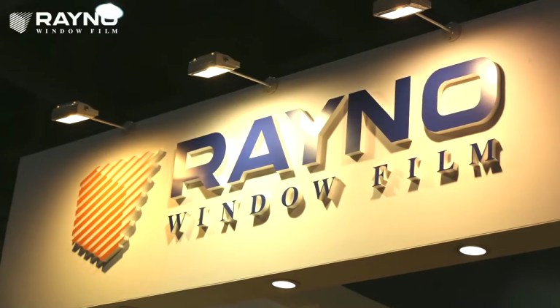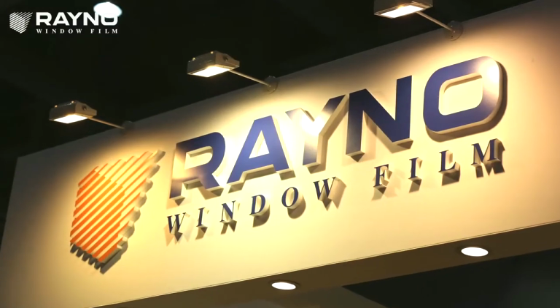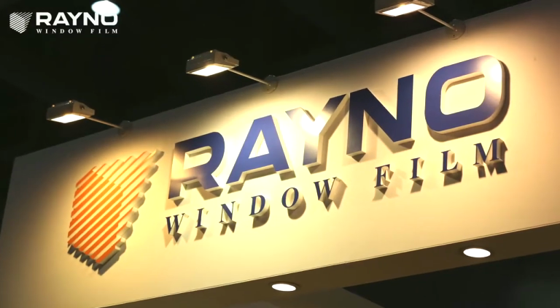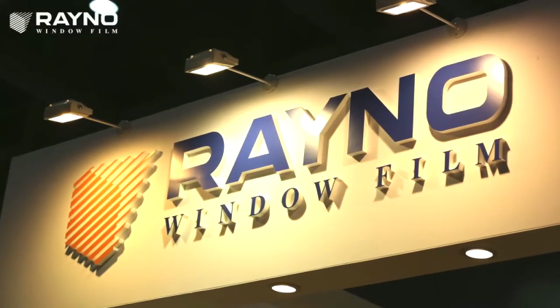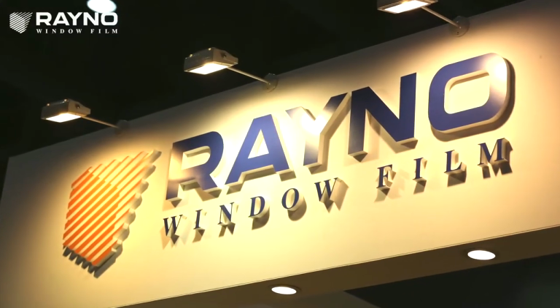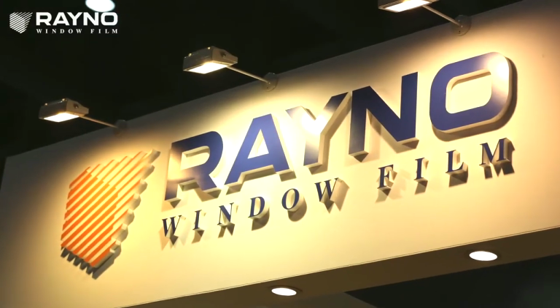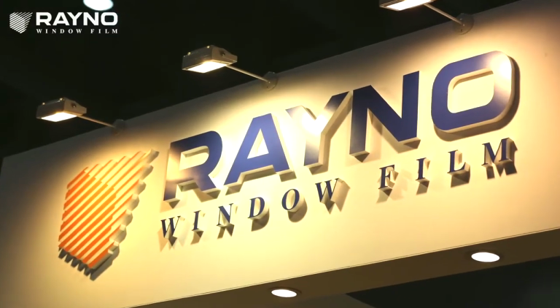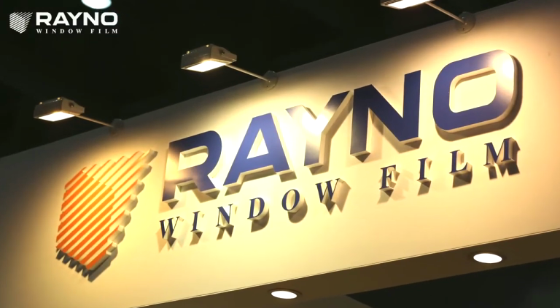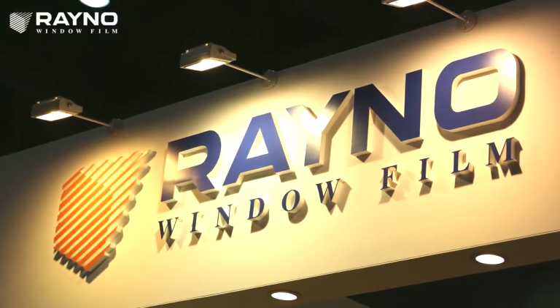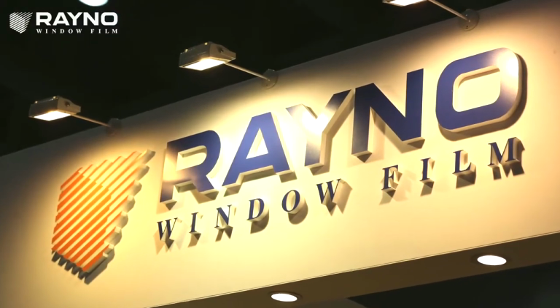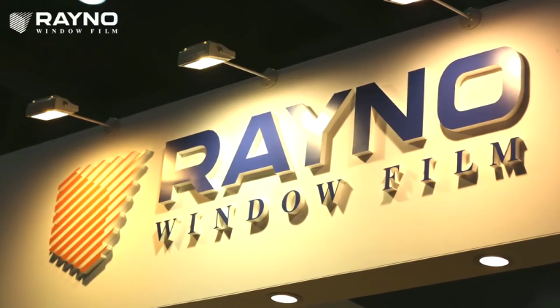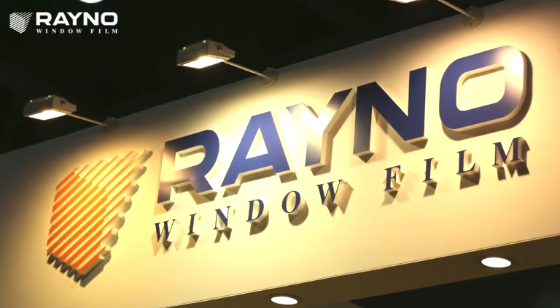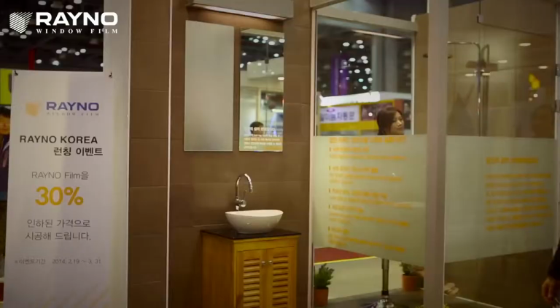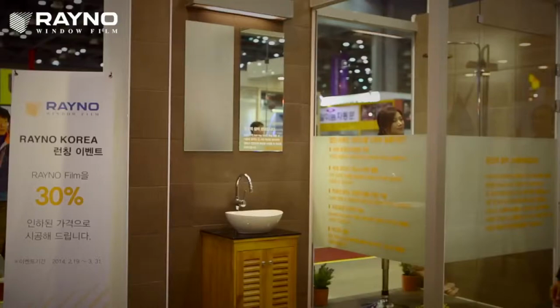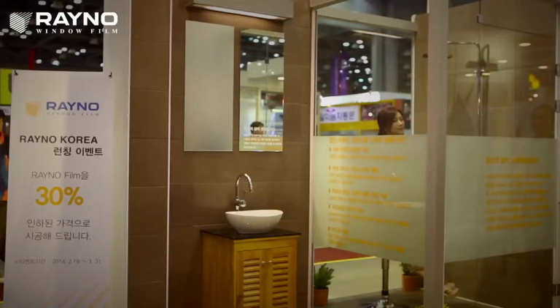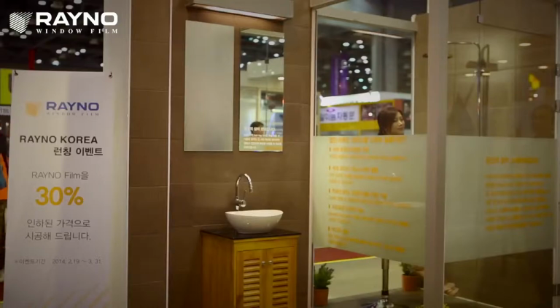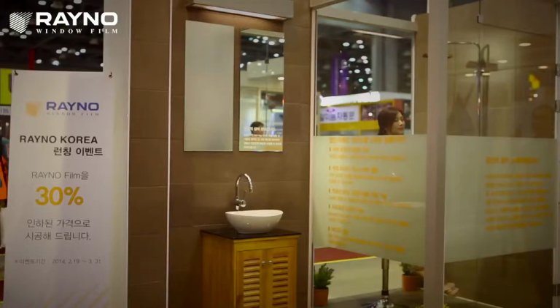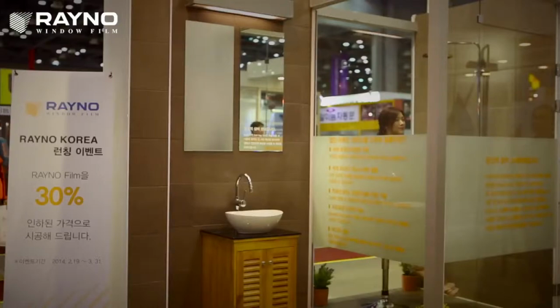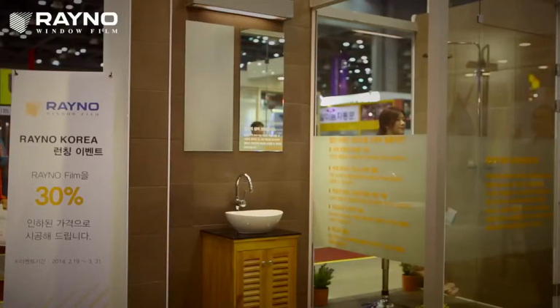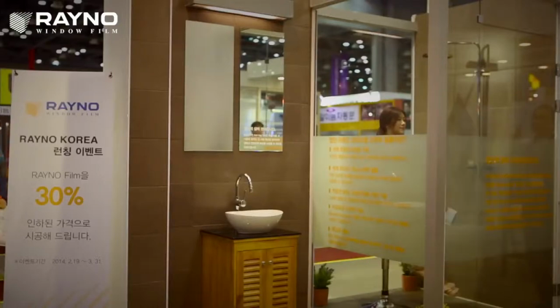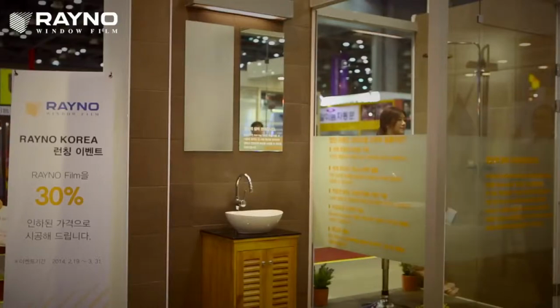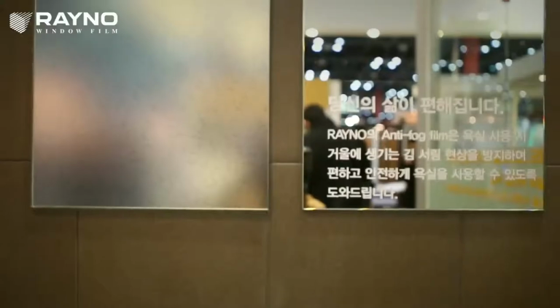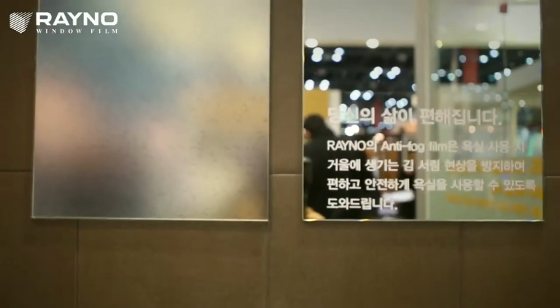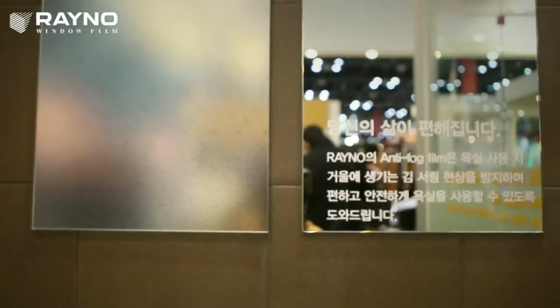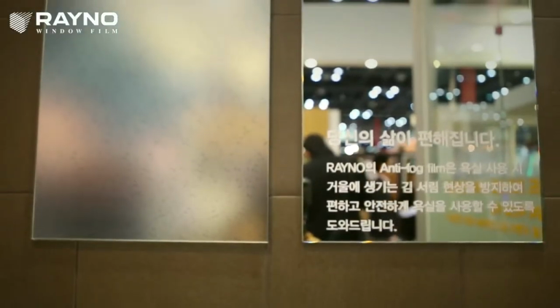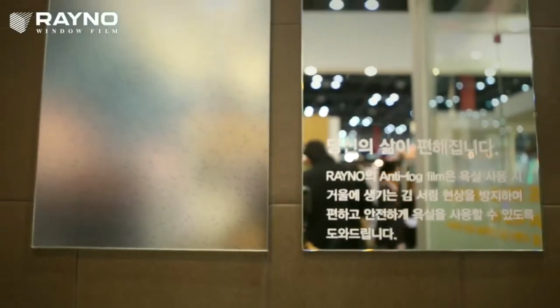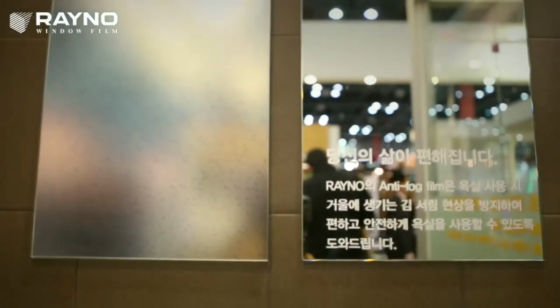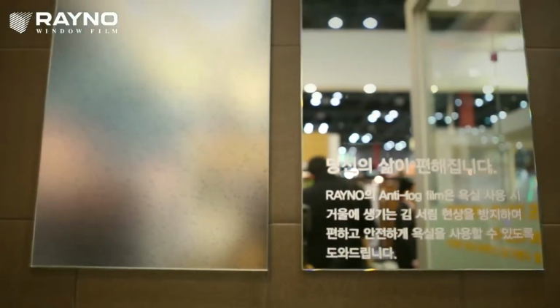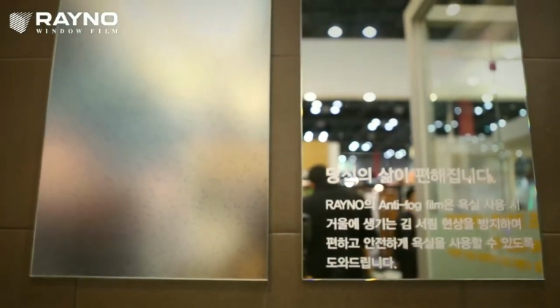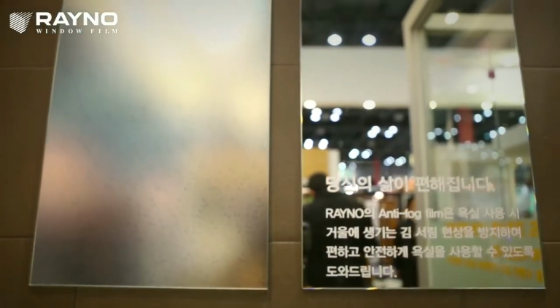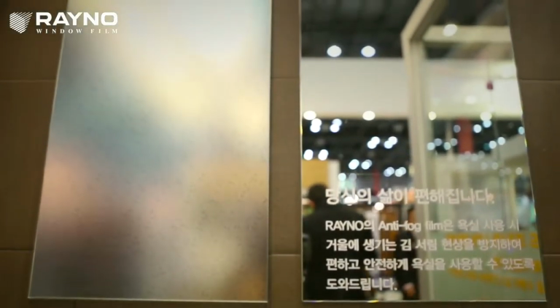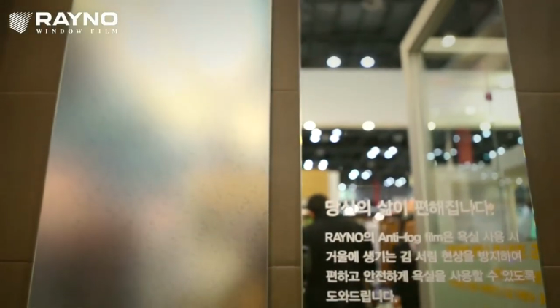Reino's anti-fog film keeps your bathroom mirrors and shower booths free from fogging.